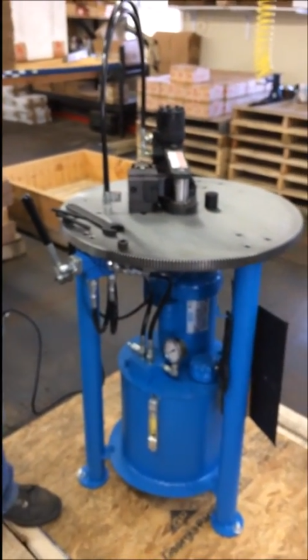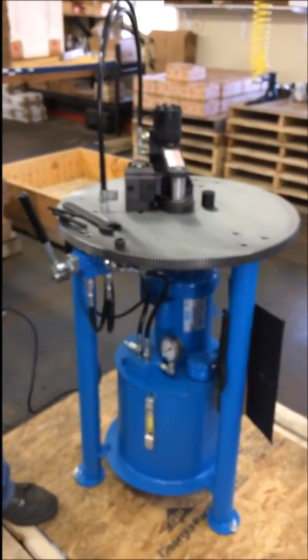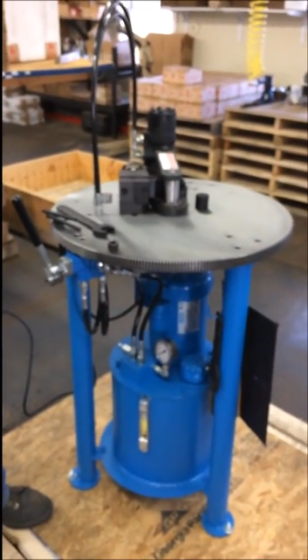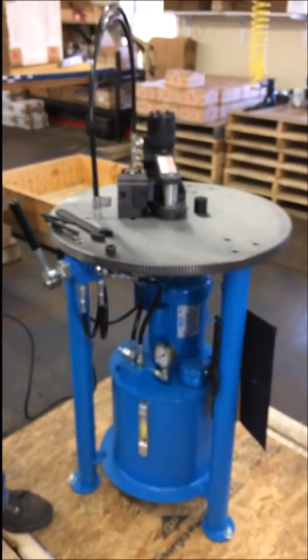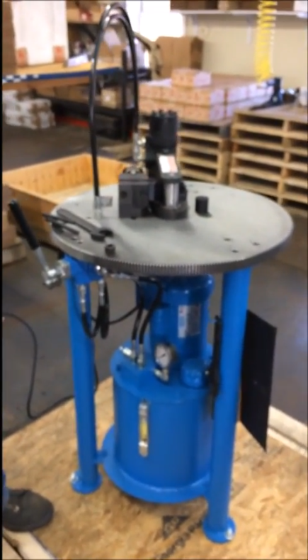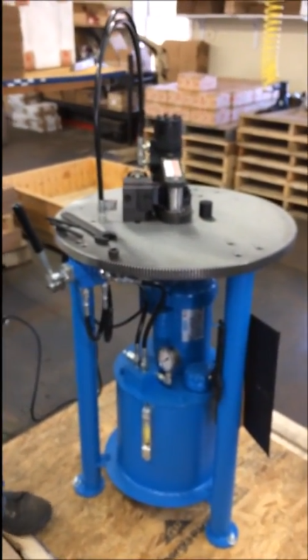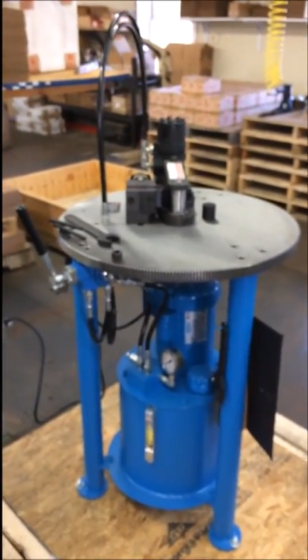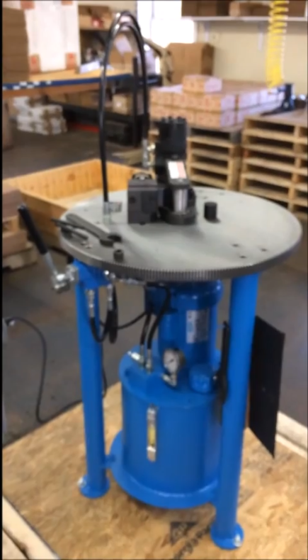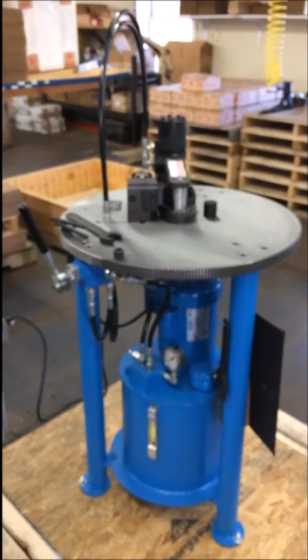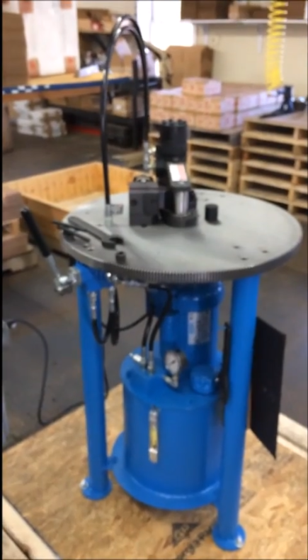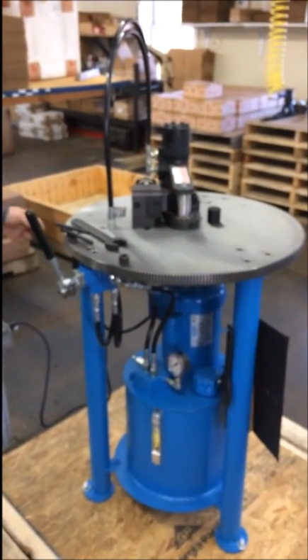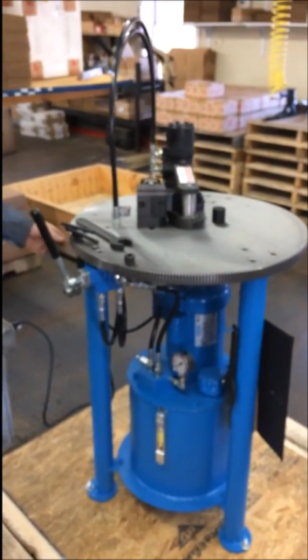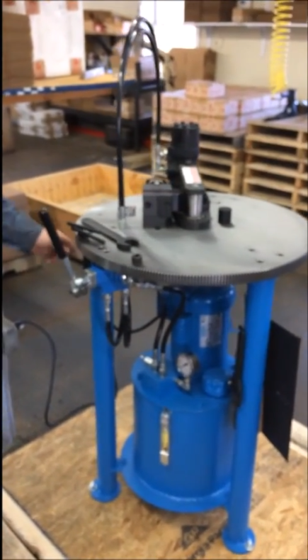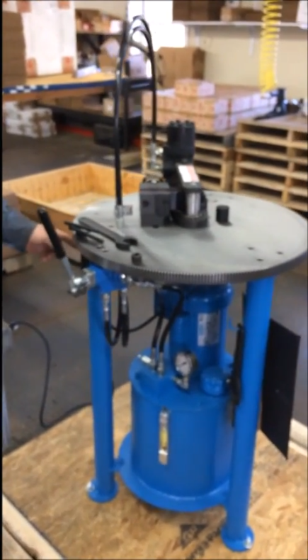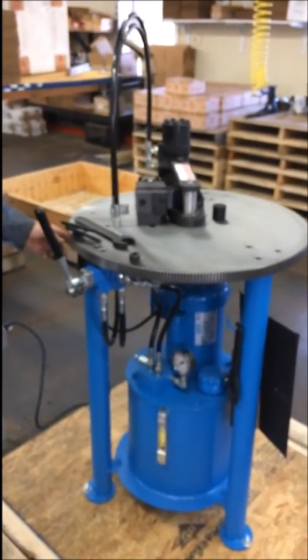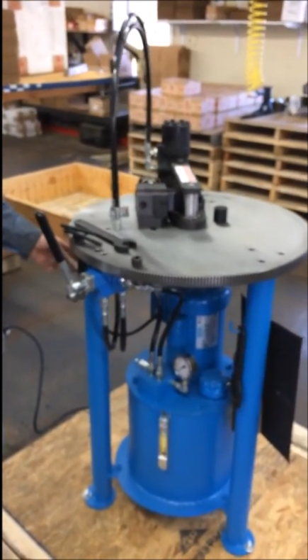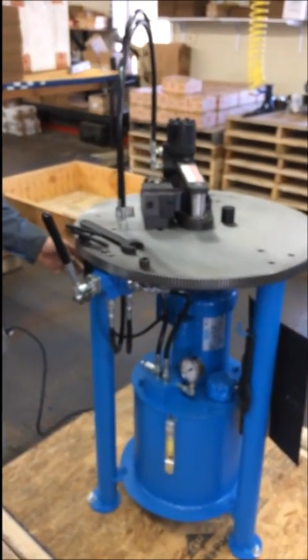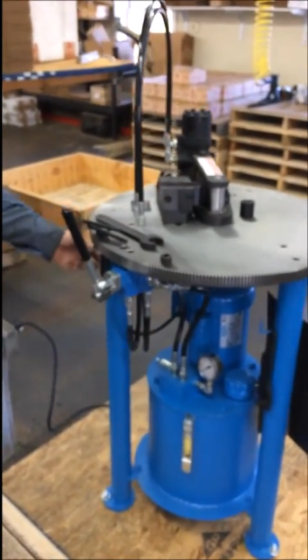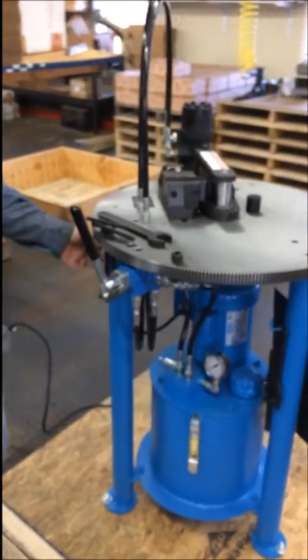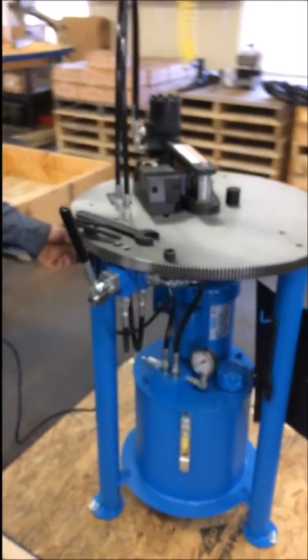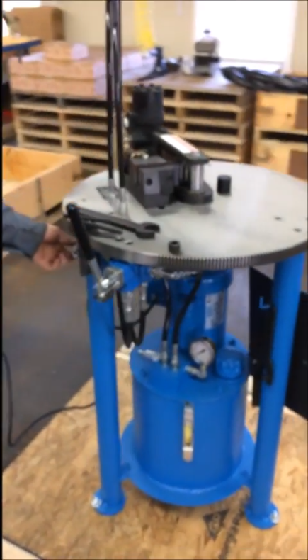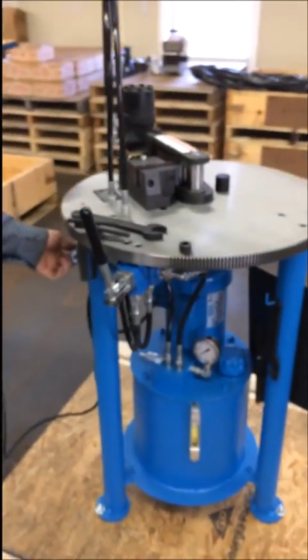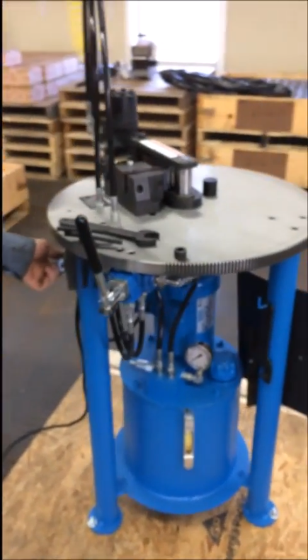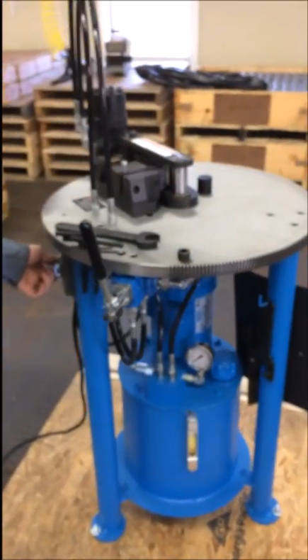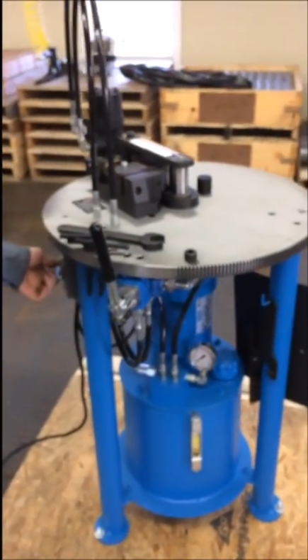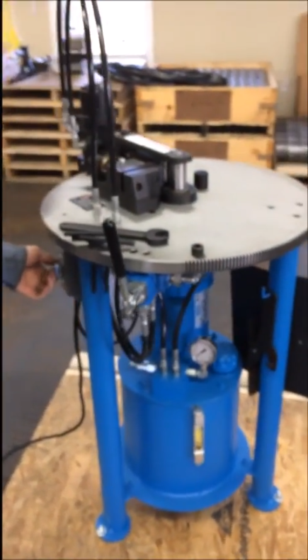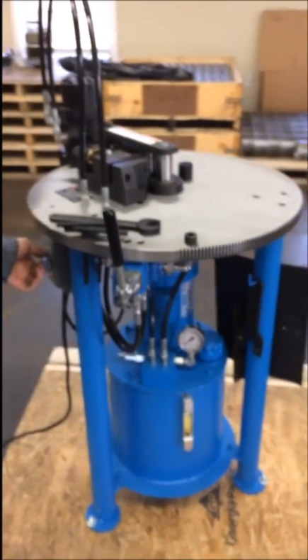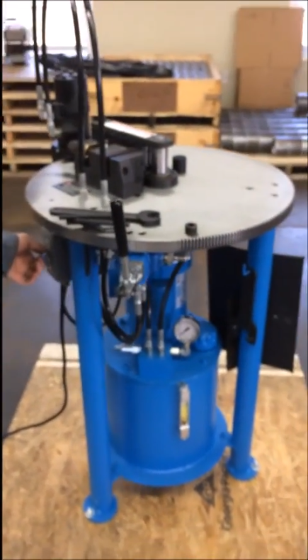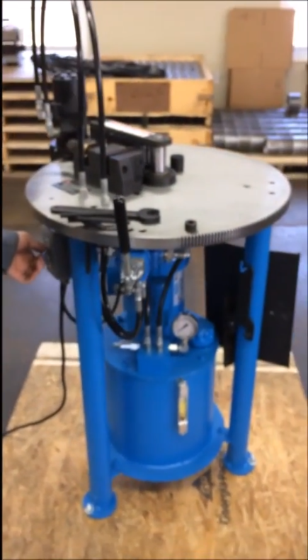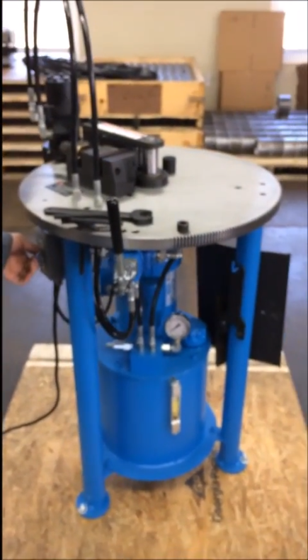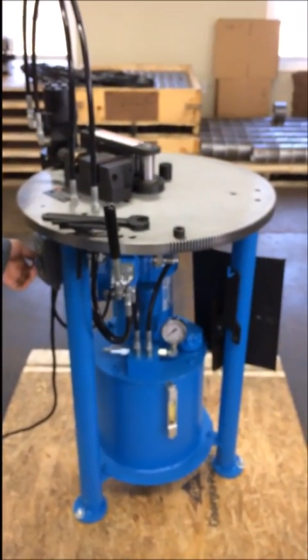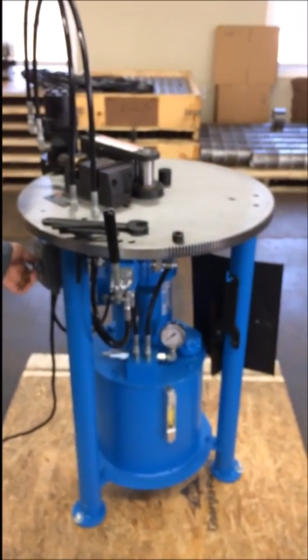Well, here we are. We're going to start with the power here. This power on/off switch runs off 110.